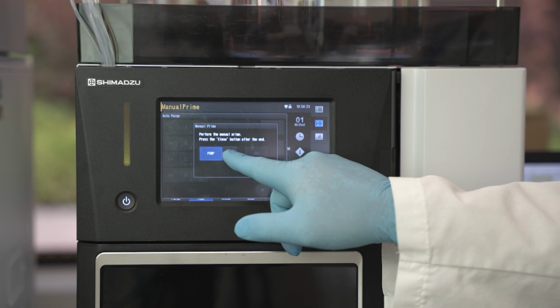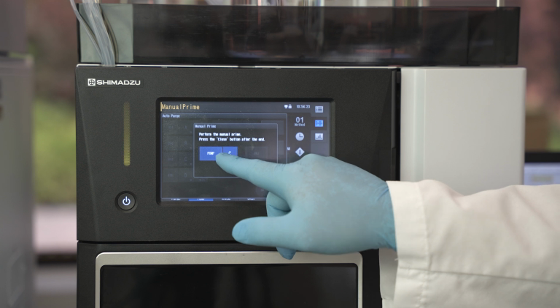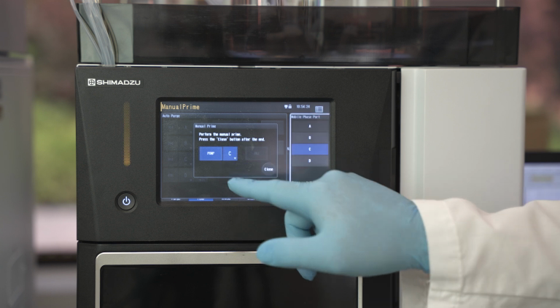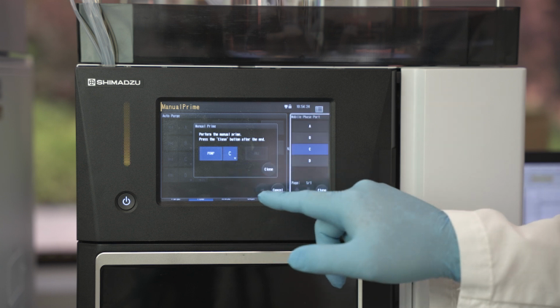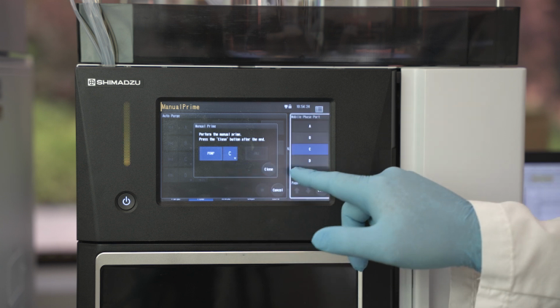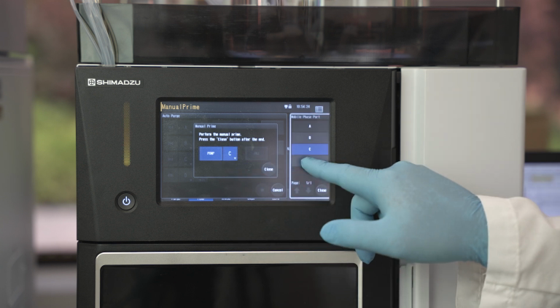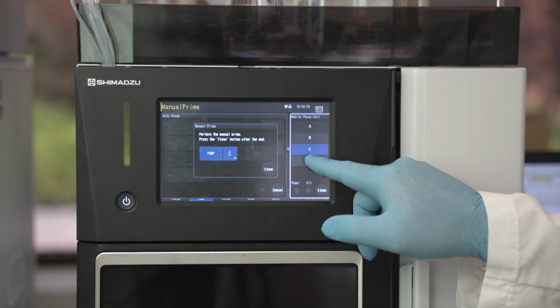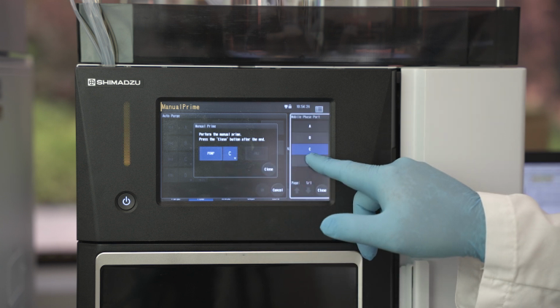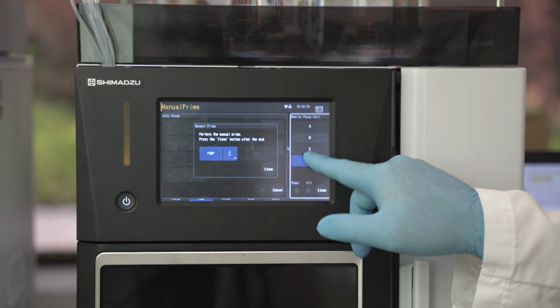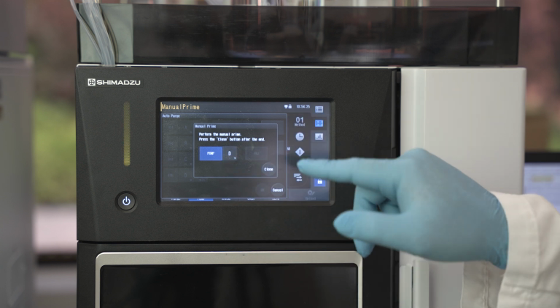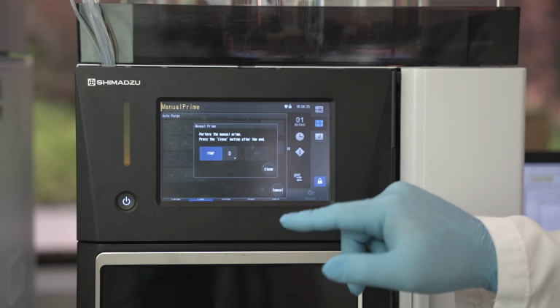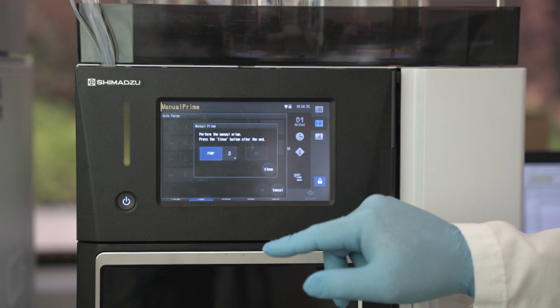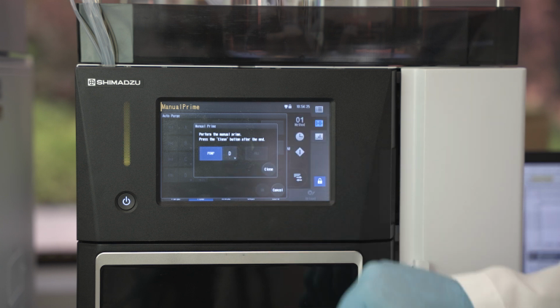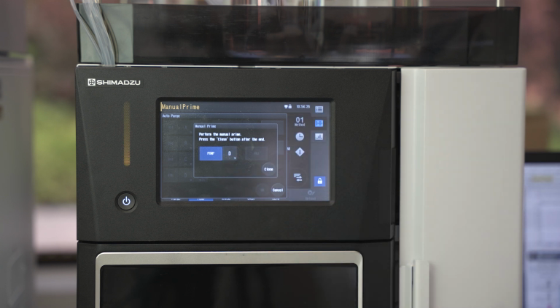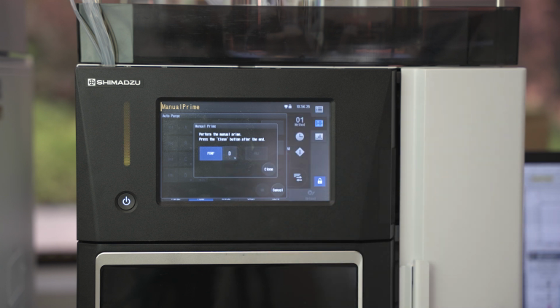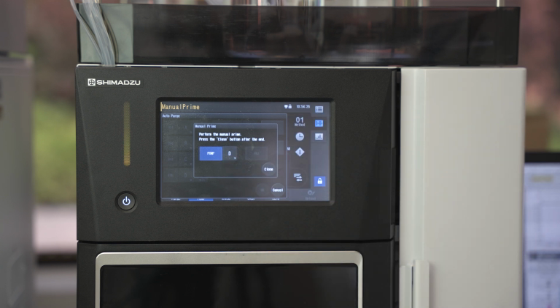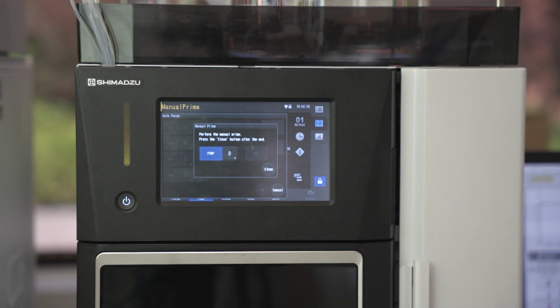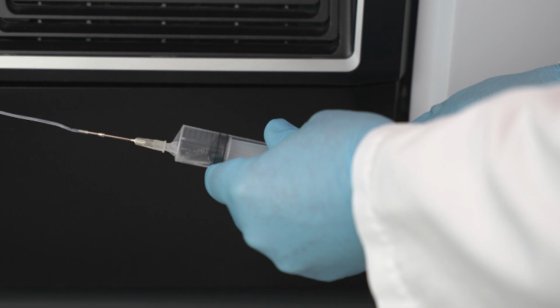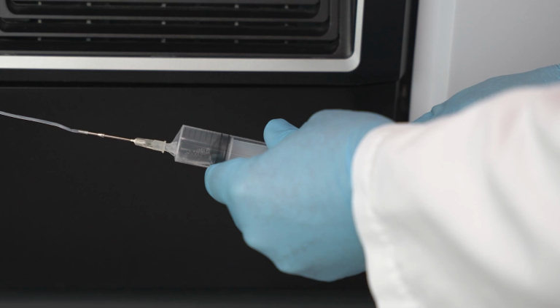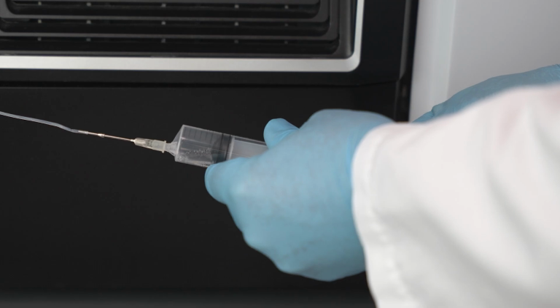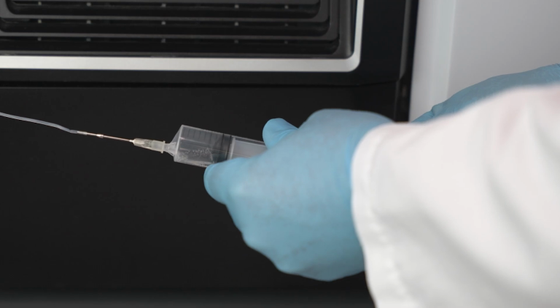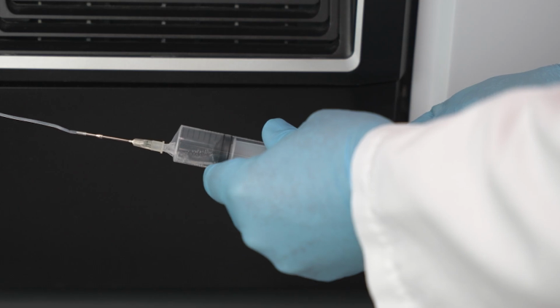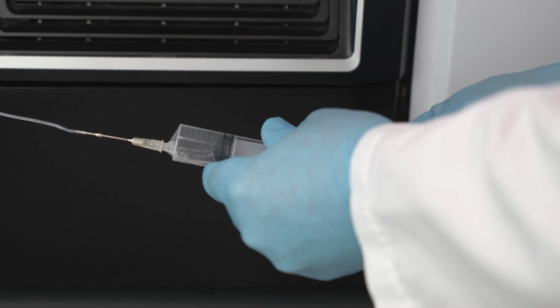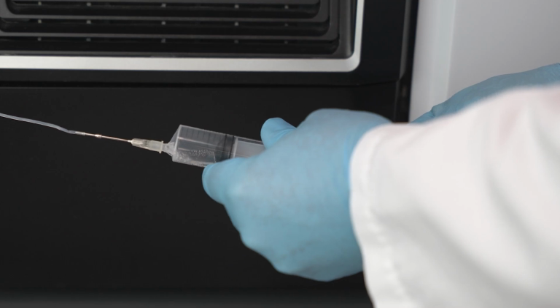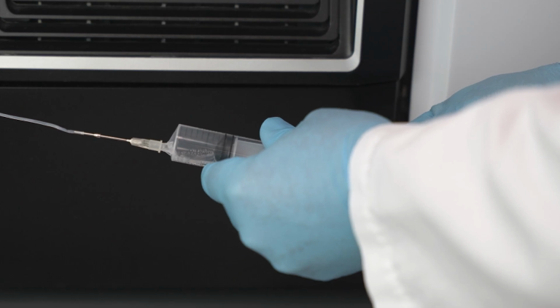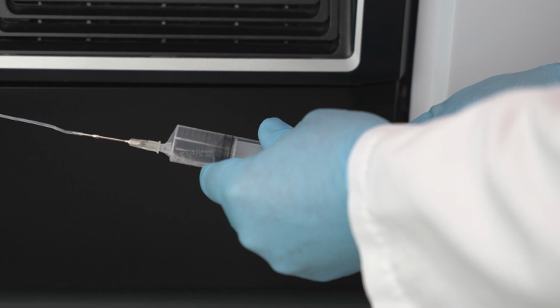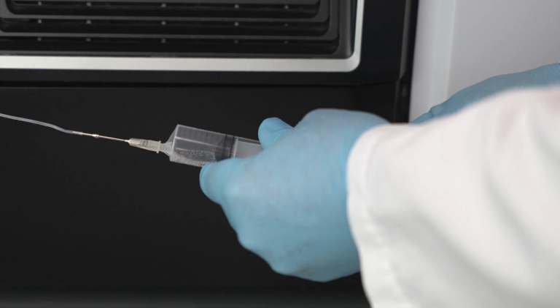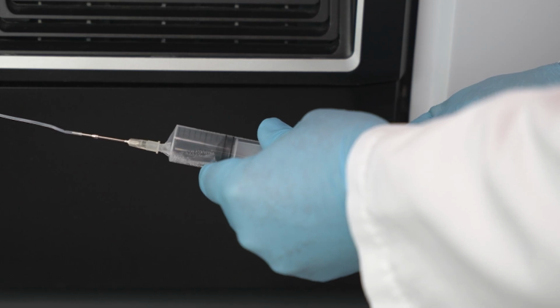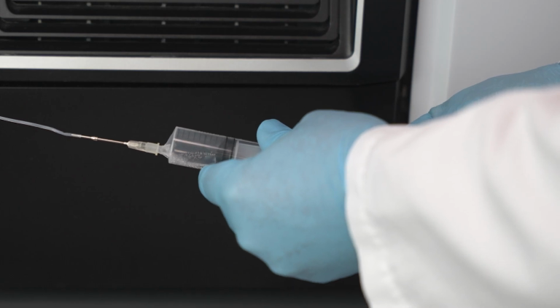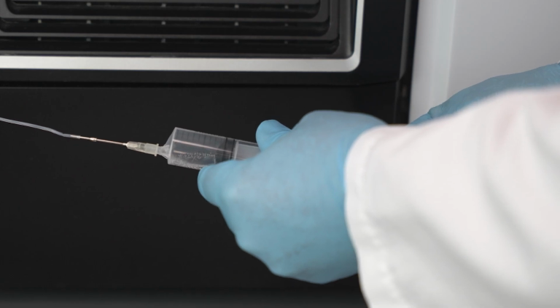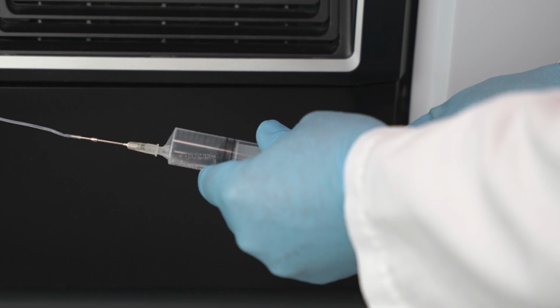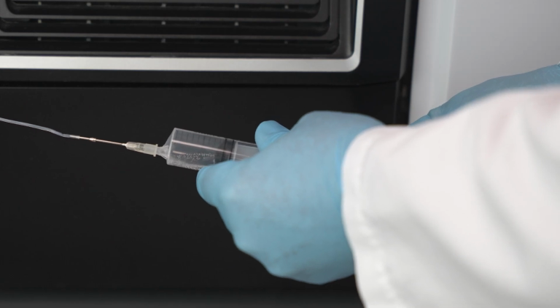Using the touchscreen, click on pump D. Collect 10 to 15 milliliters of mobile phase.